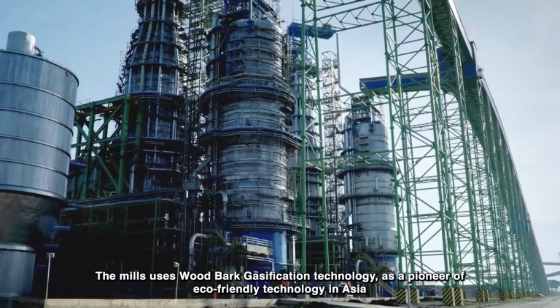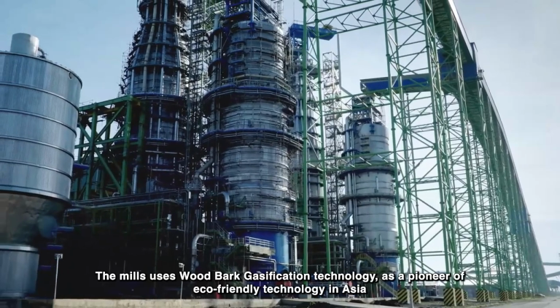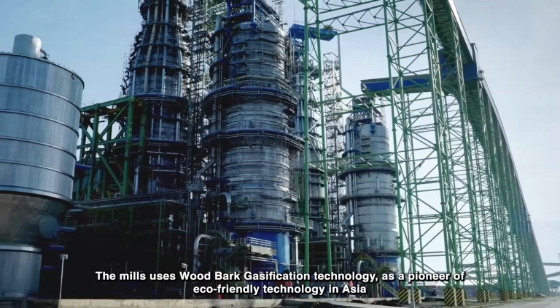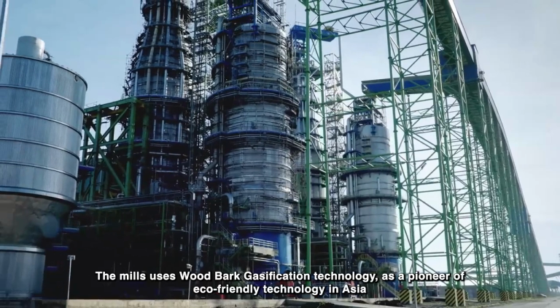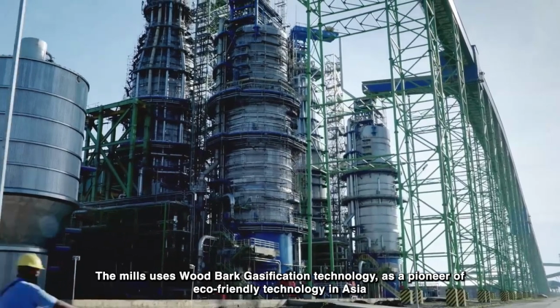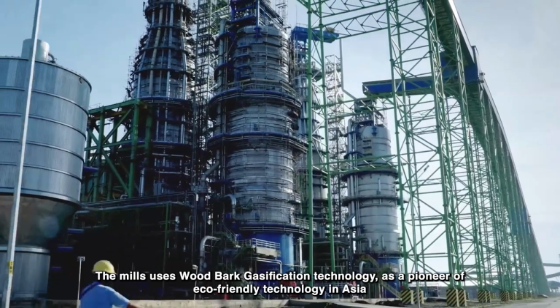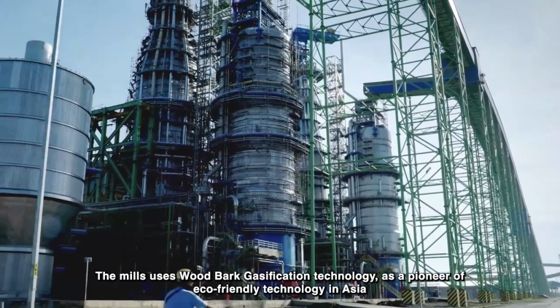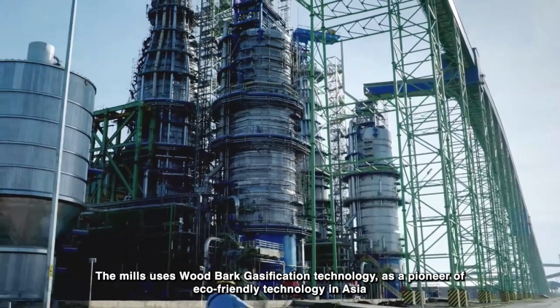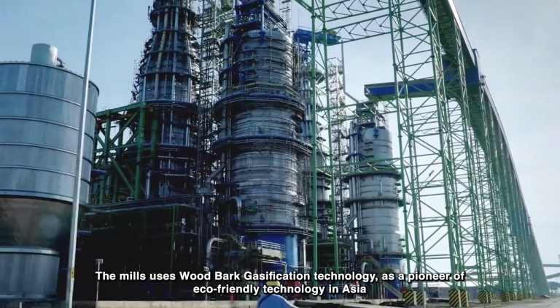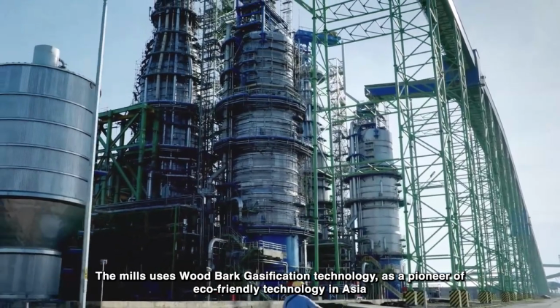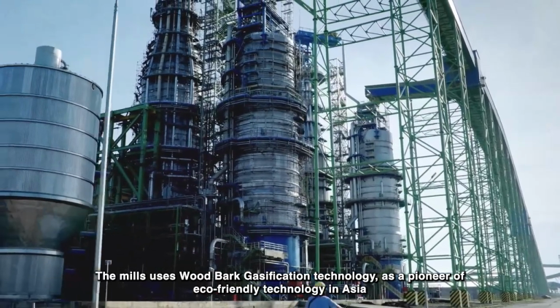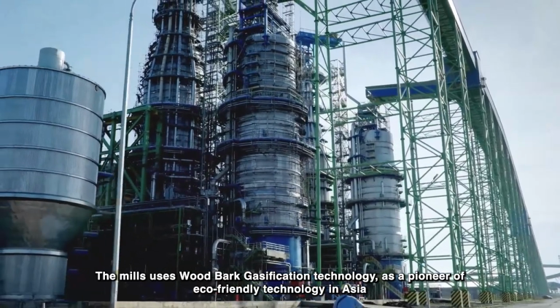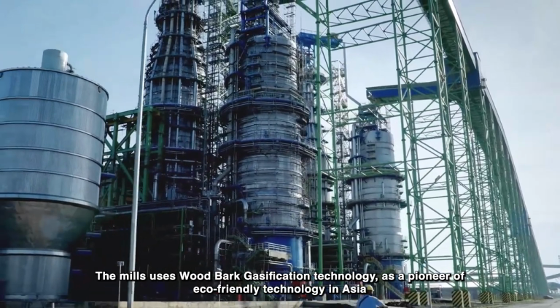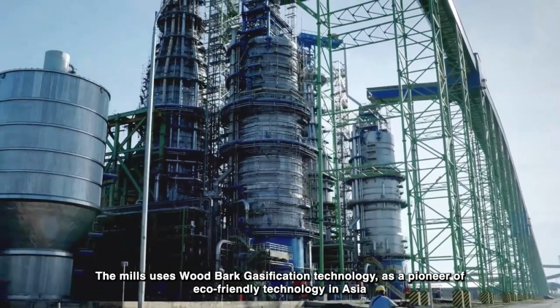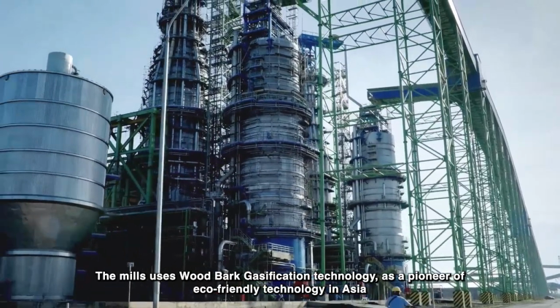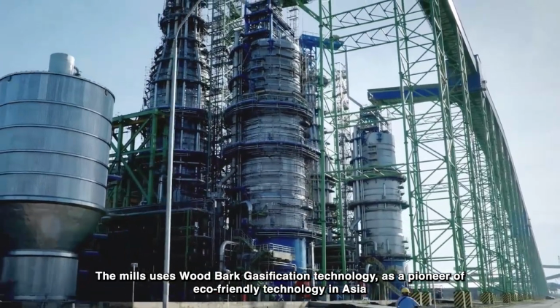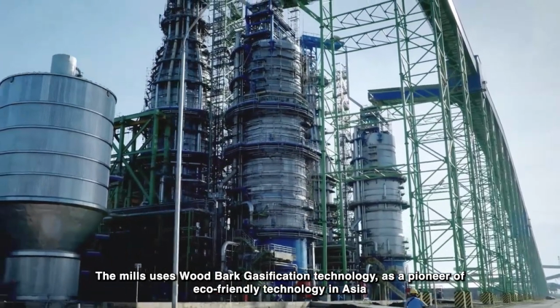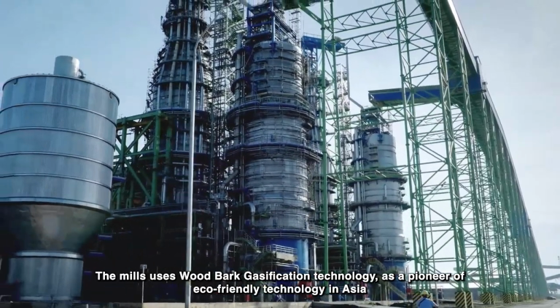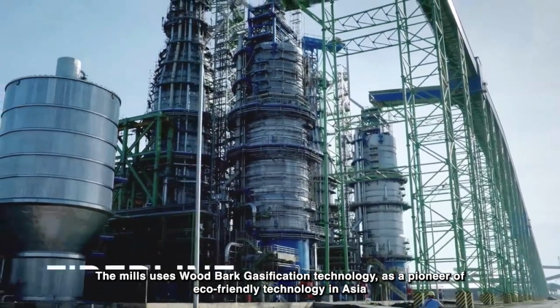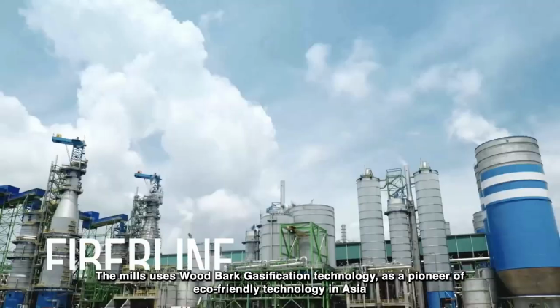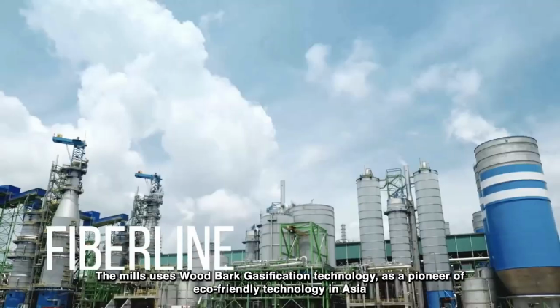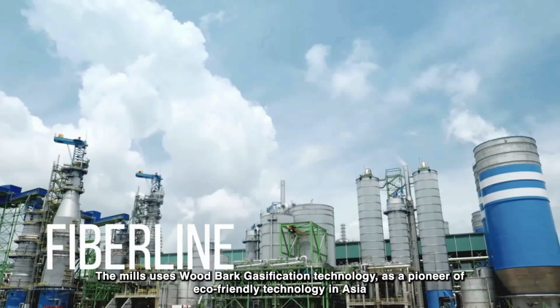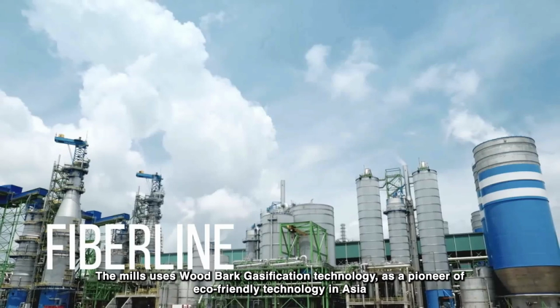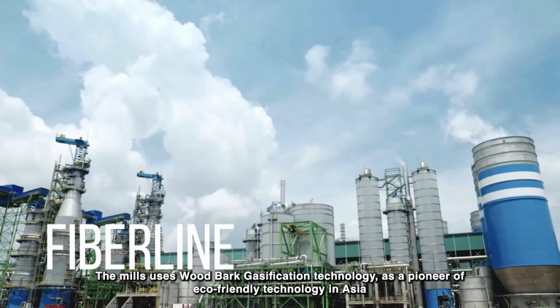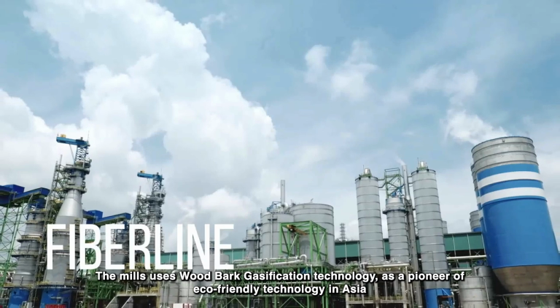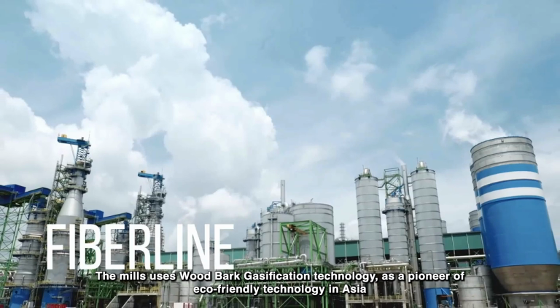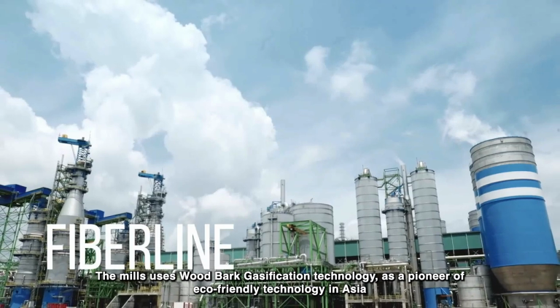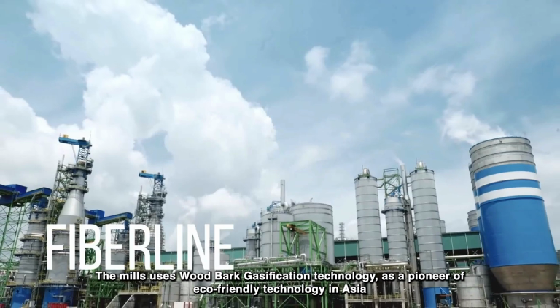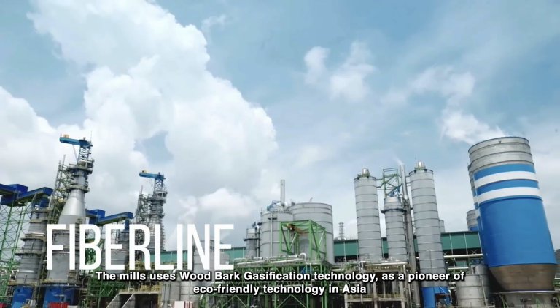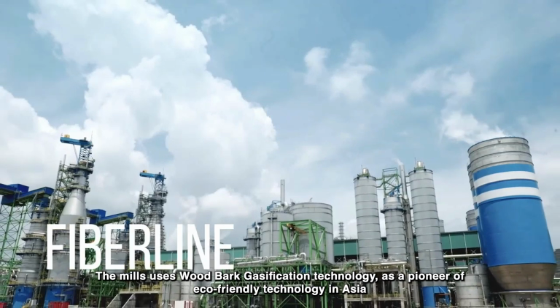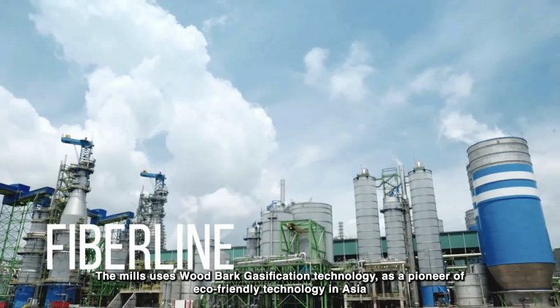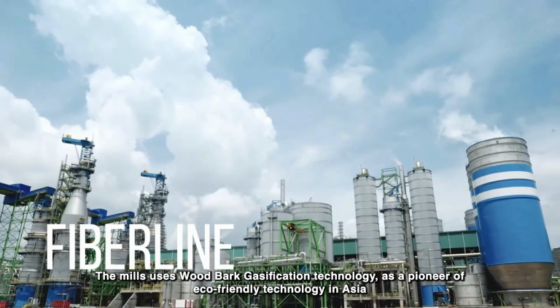The mills use wood bark gasification technology, as a pioneer of eco-friendly technology in Asia.